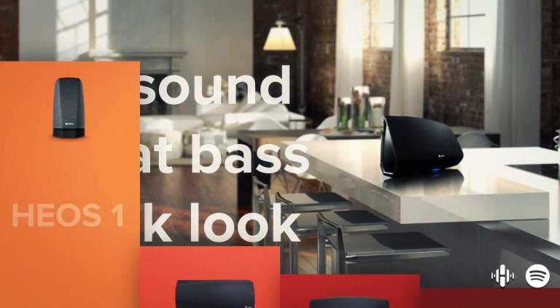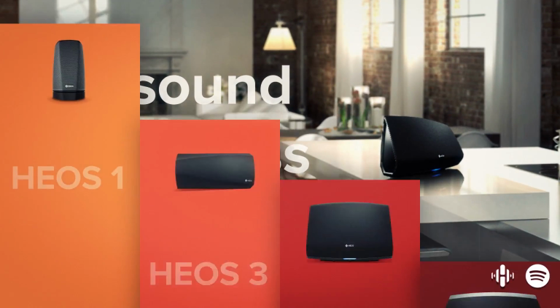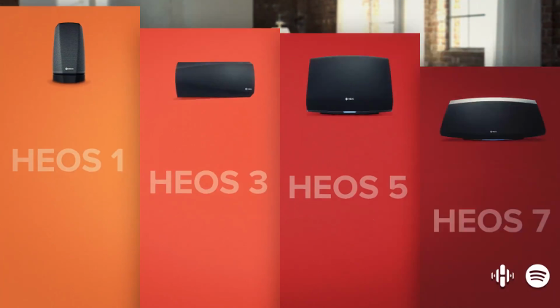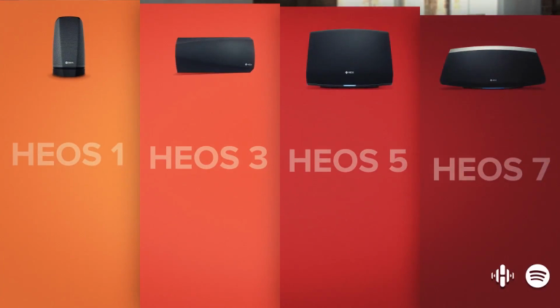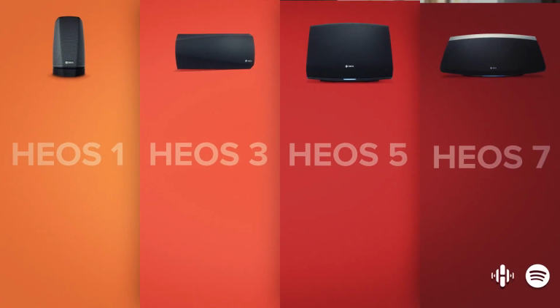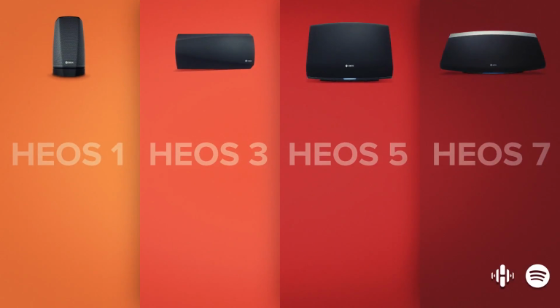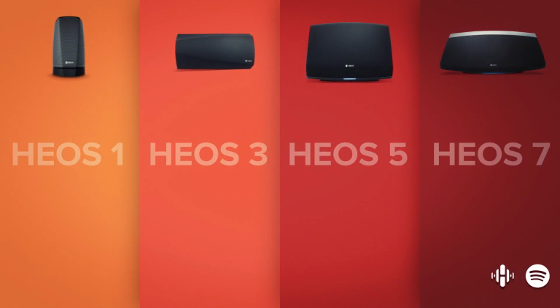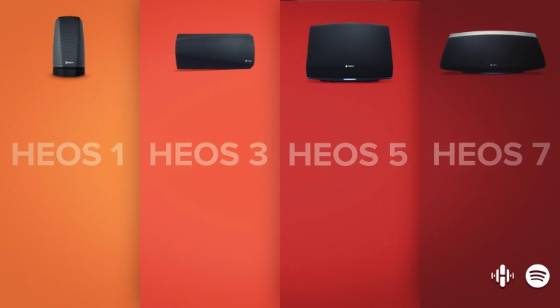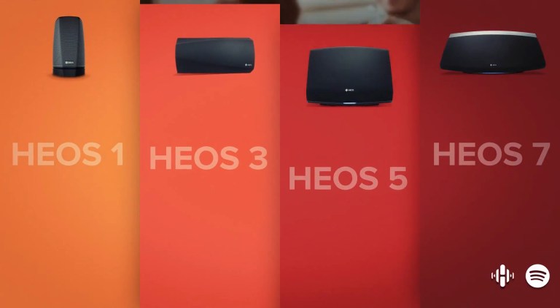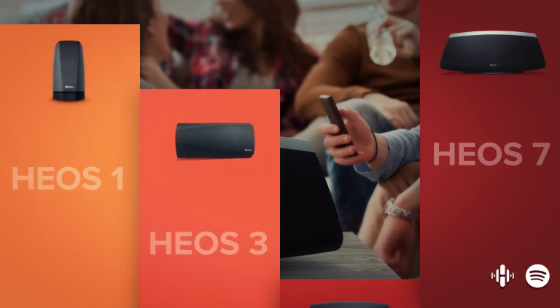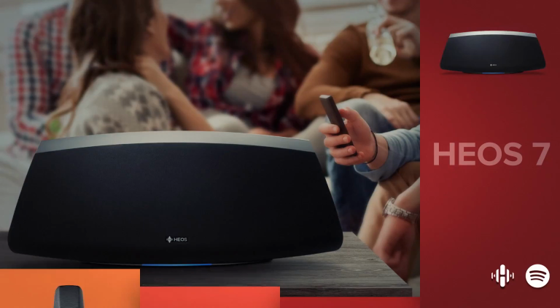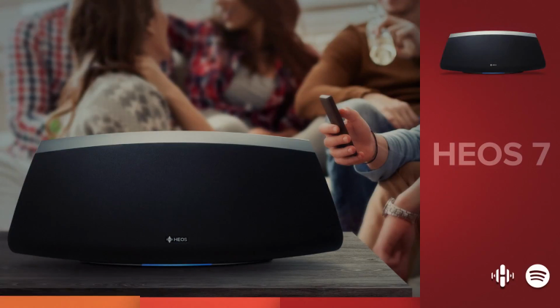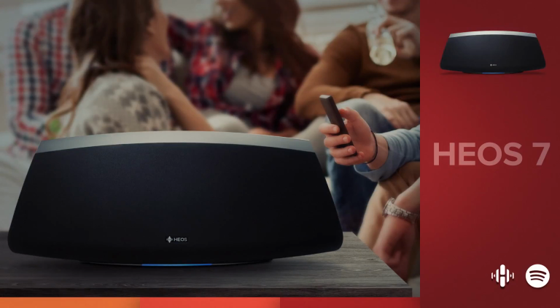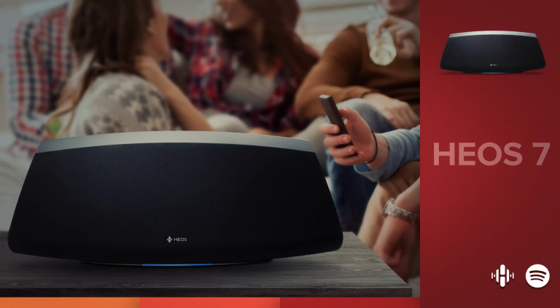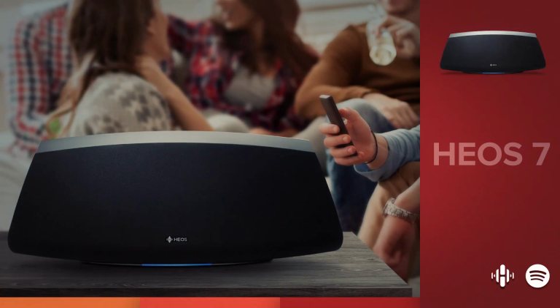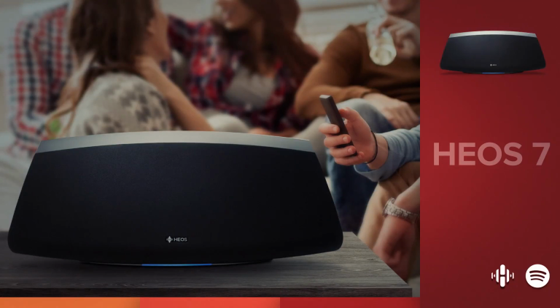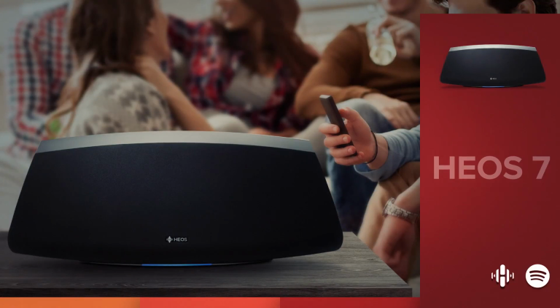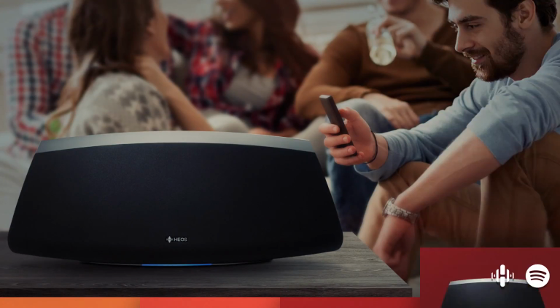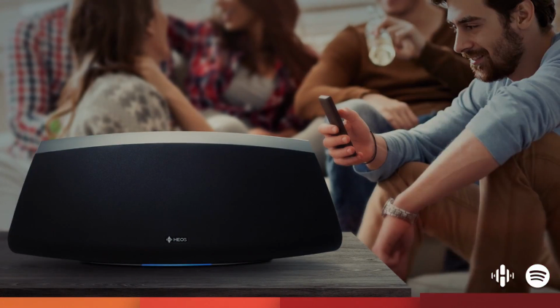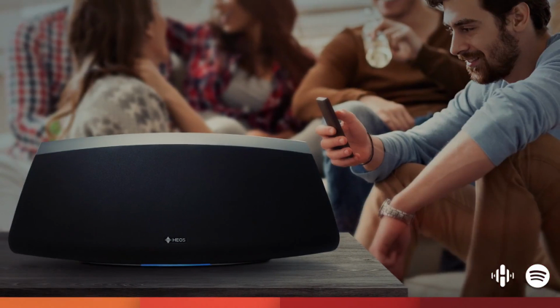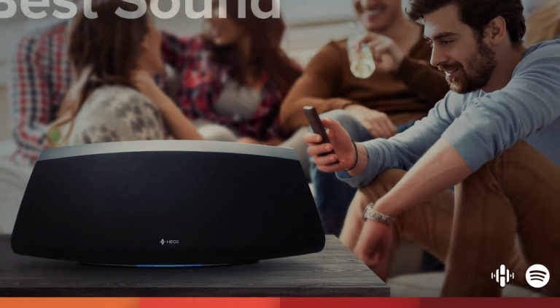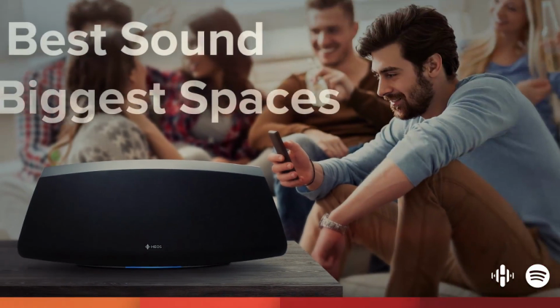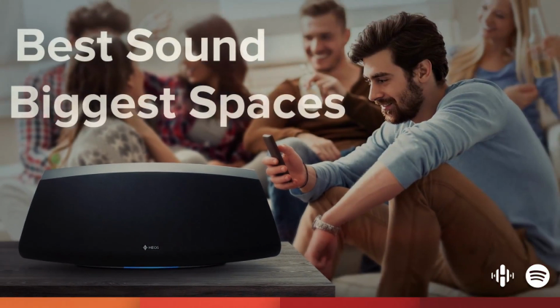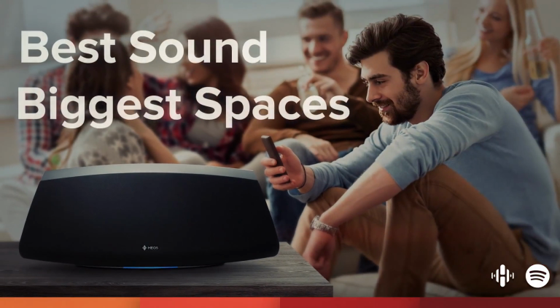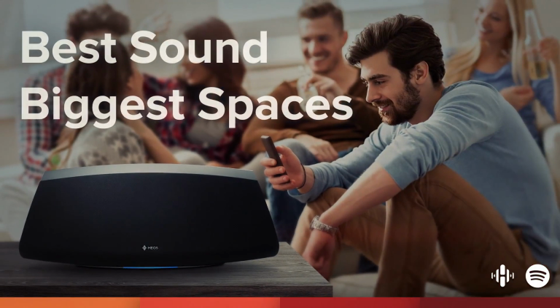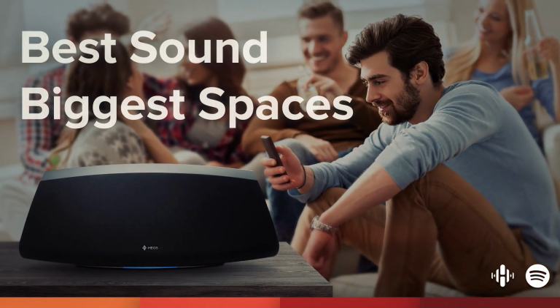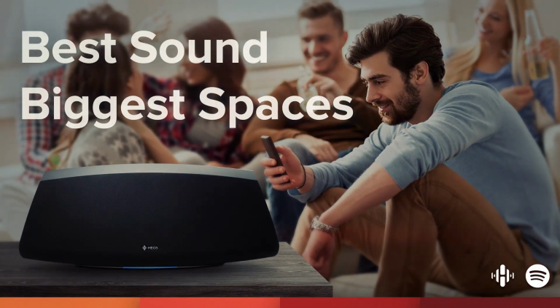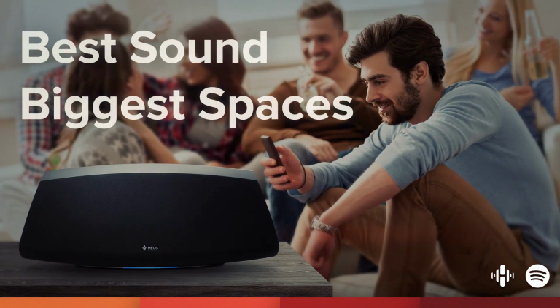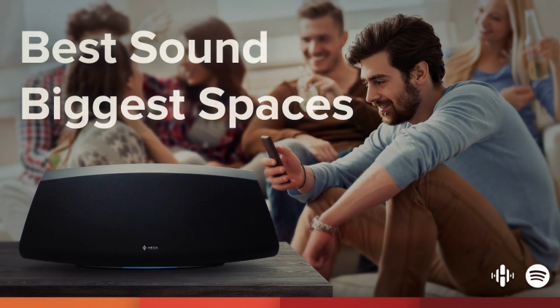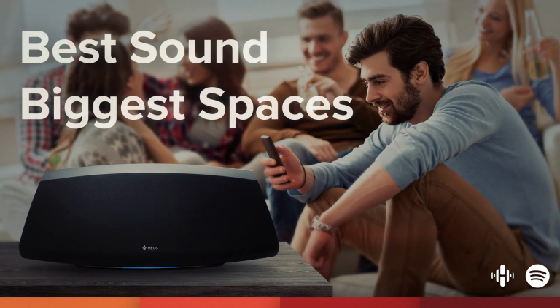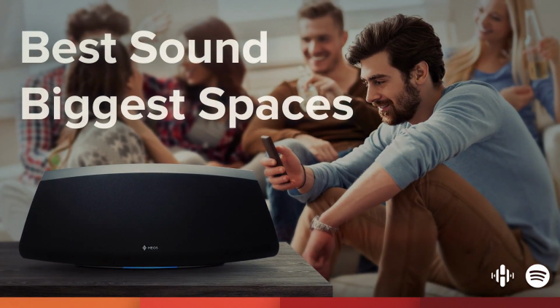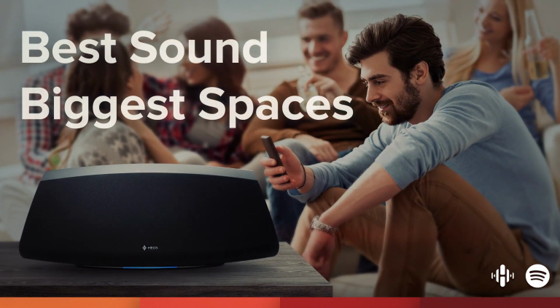But the ultimate speaker is the HEOS Seven. It fills the biggest of spaces with the best of sound.